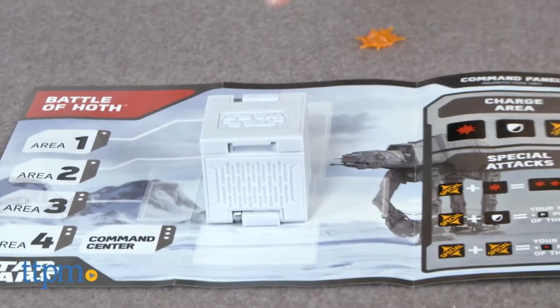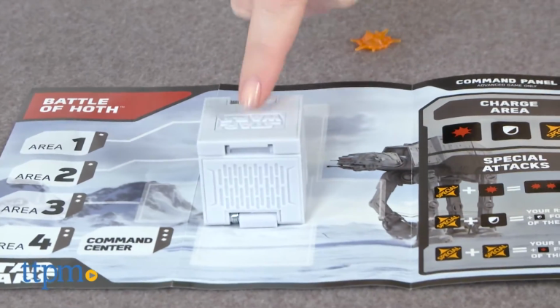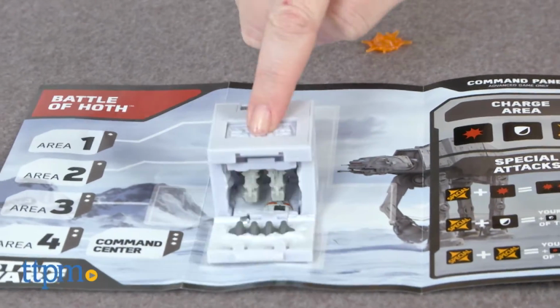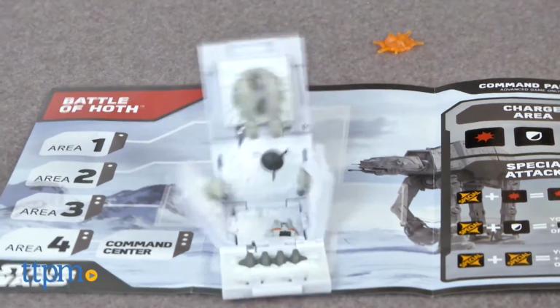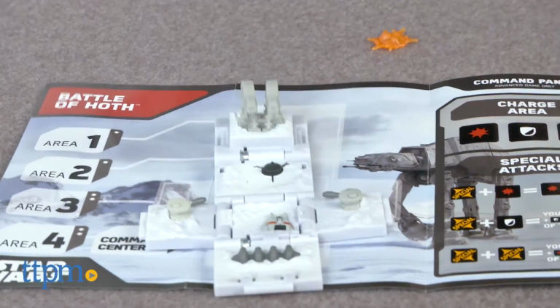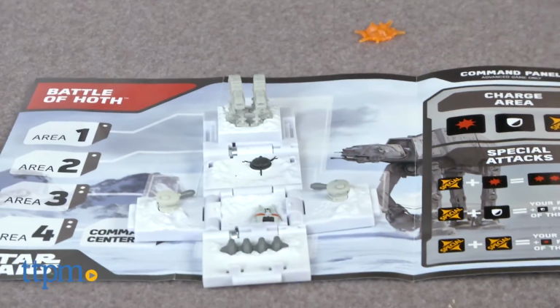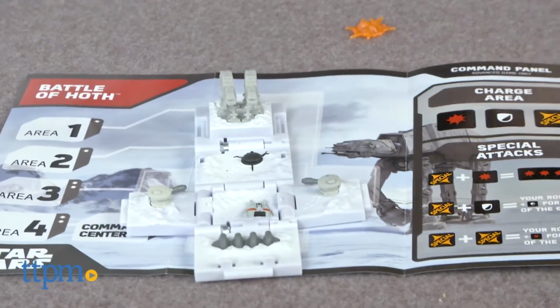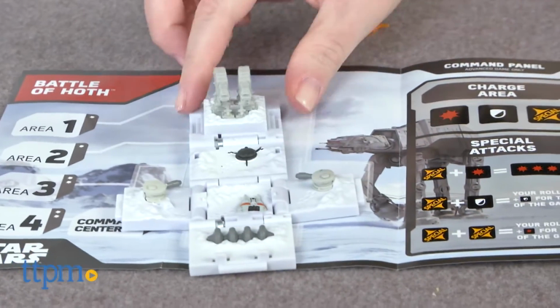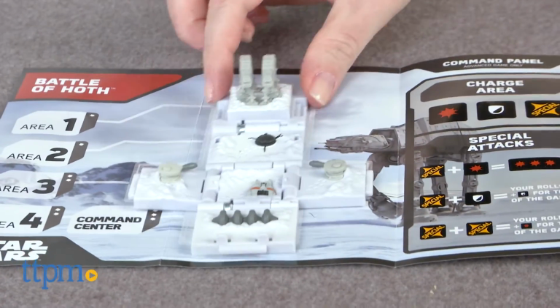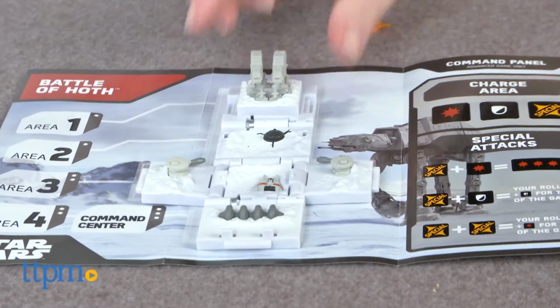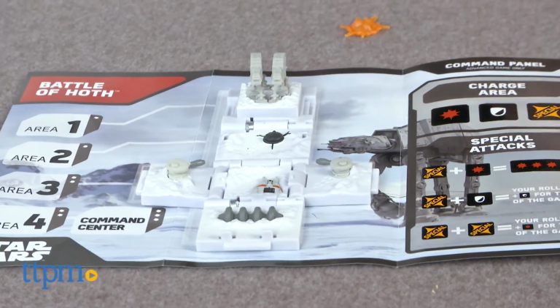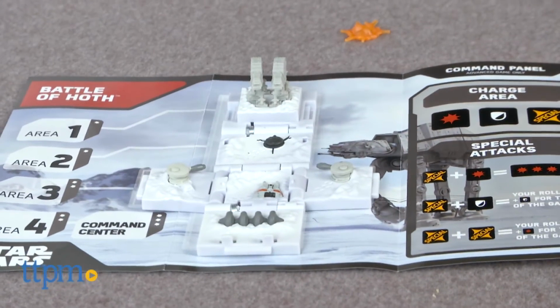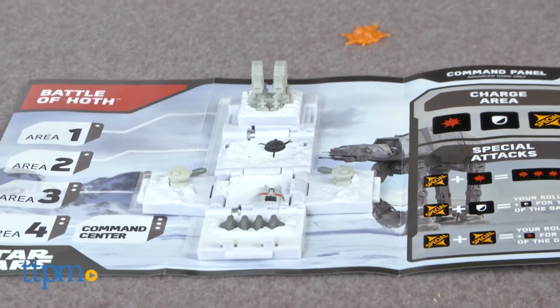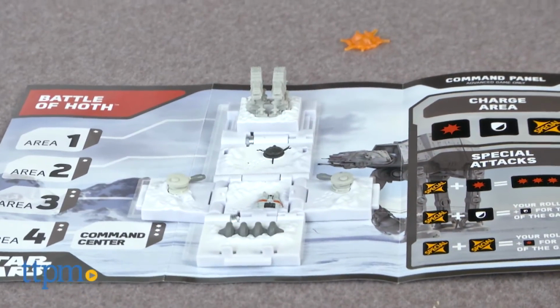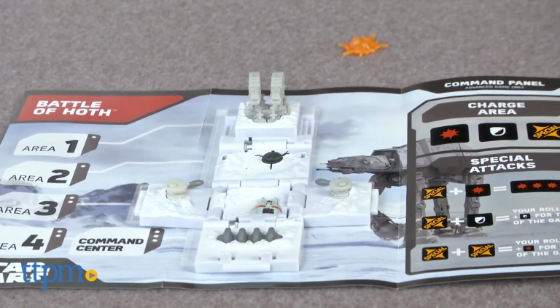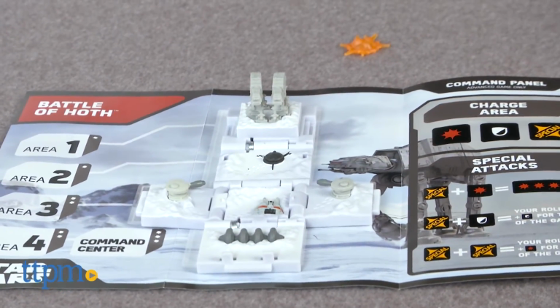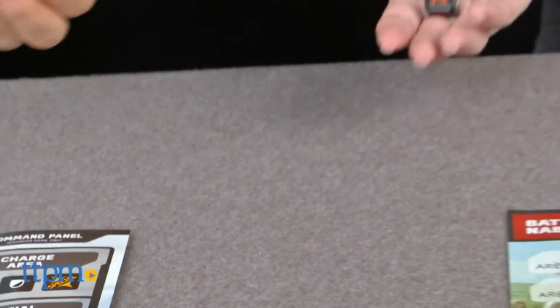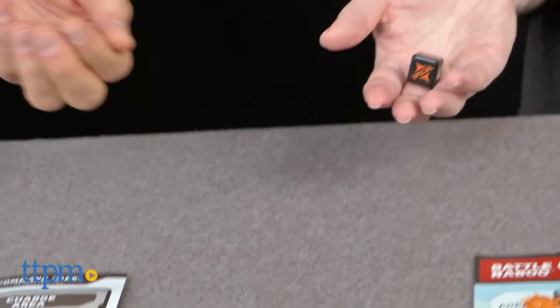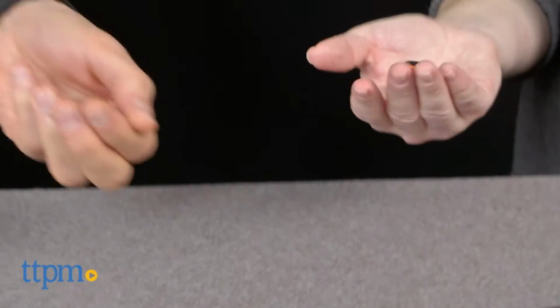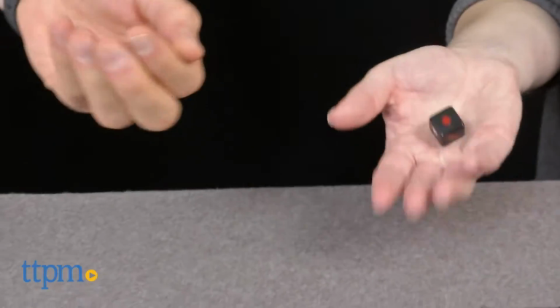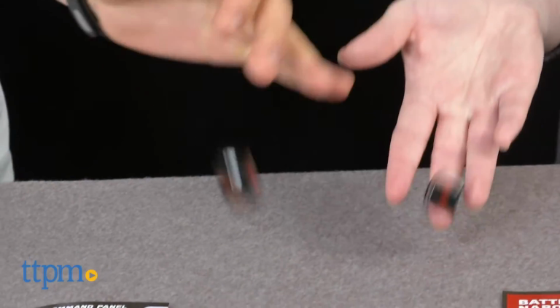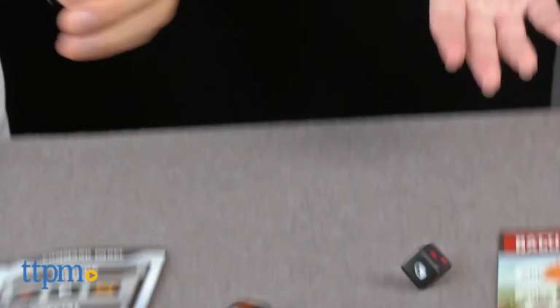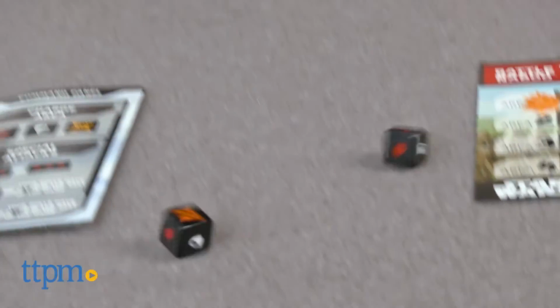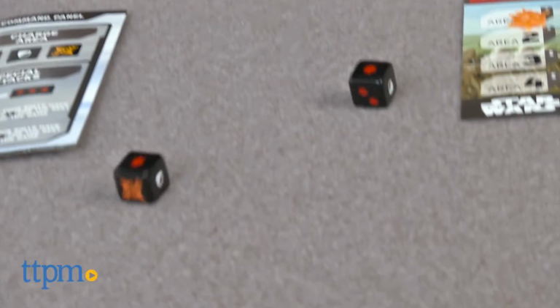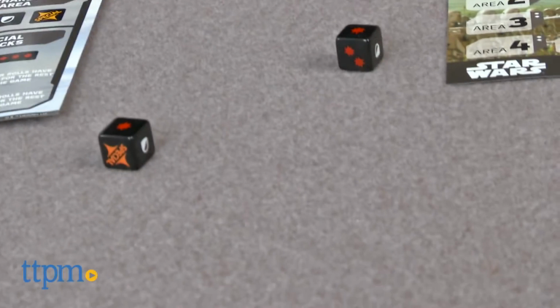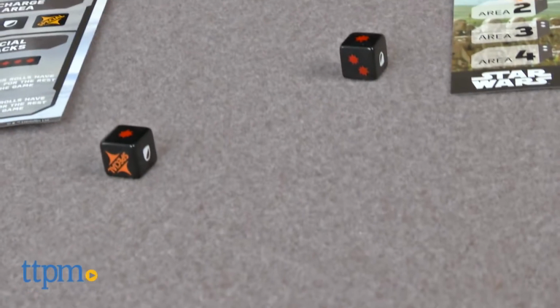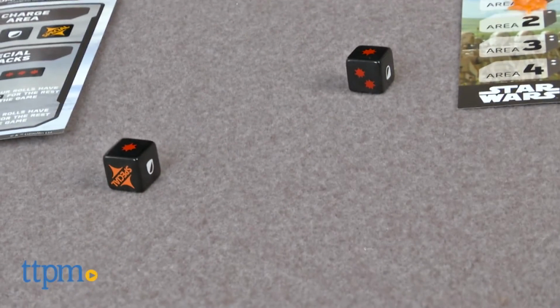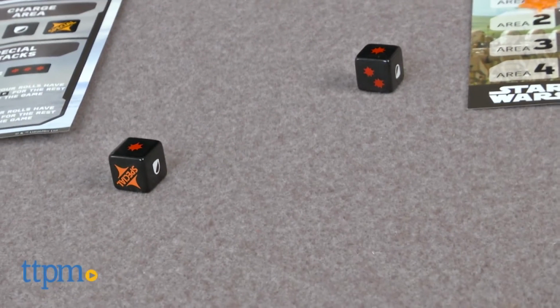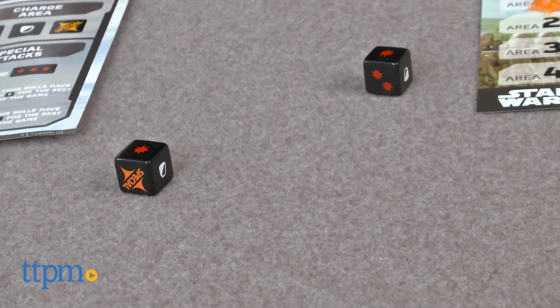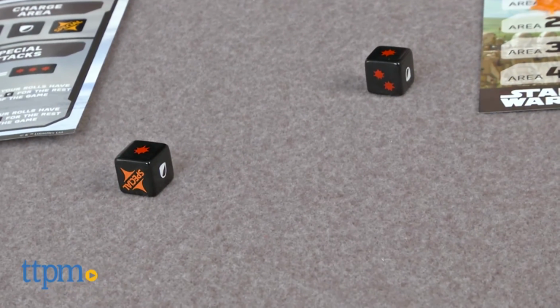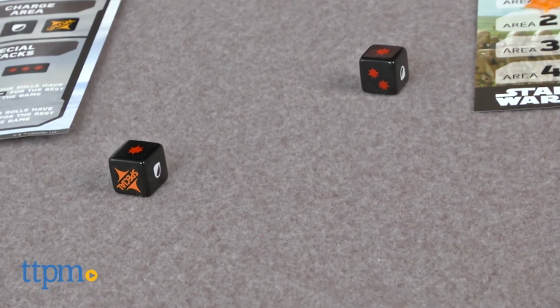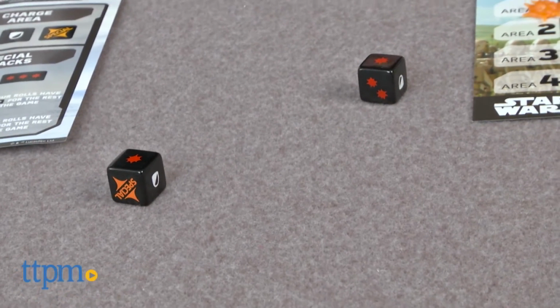Pop open your opponent's cube if it's closed, but if it's already open, place your Assault Marker on the Area 1 space on your opponent's battle mat.